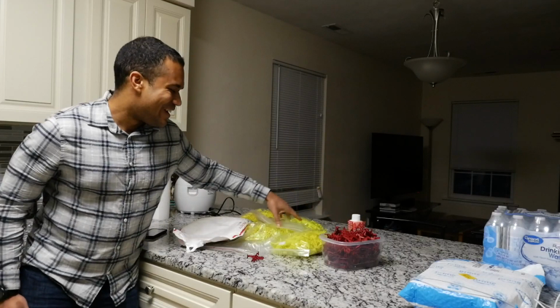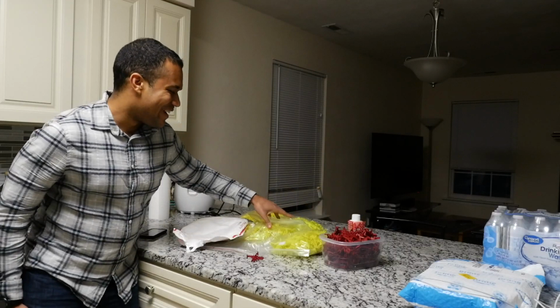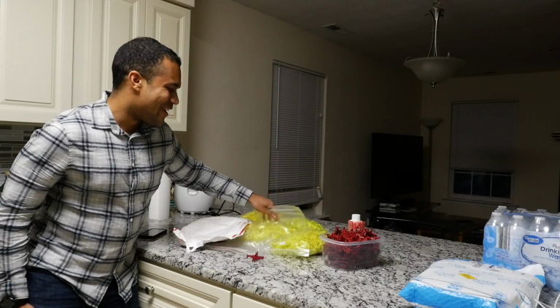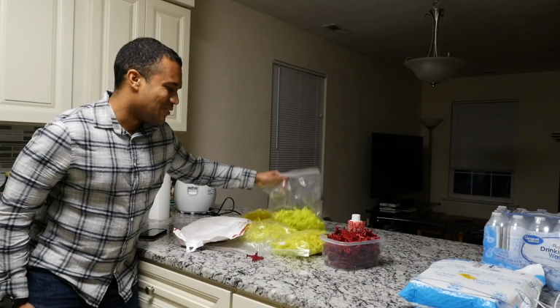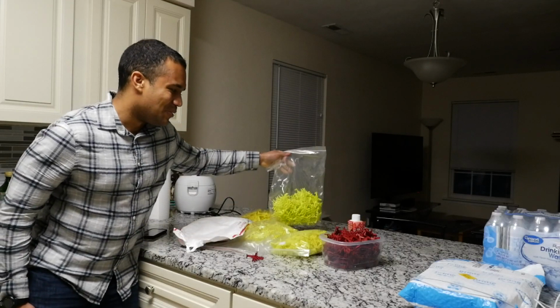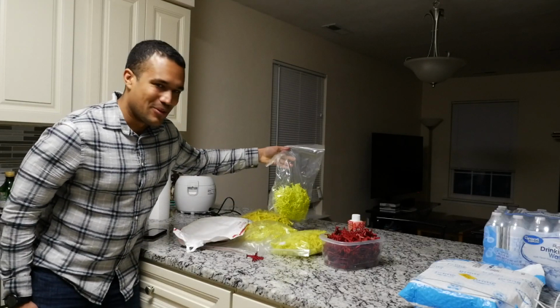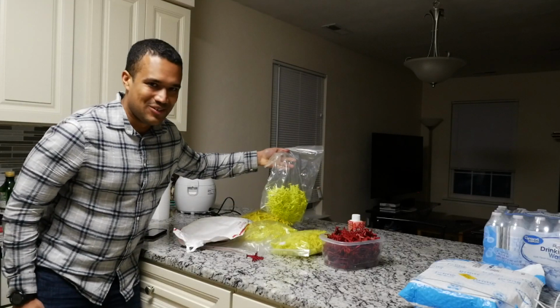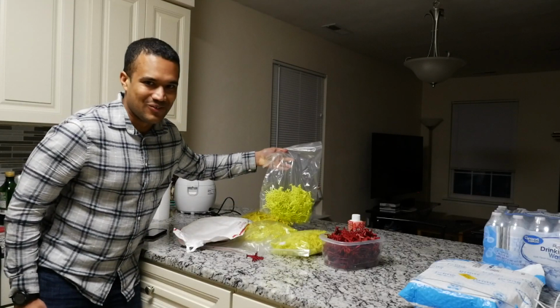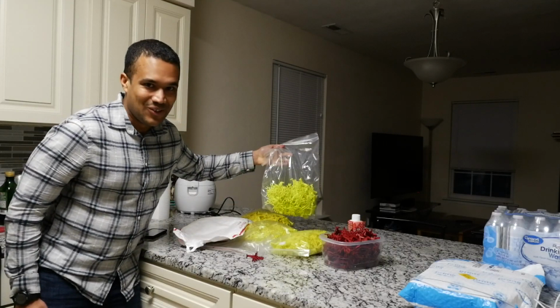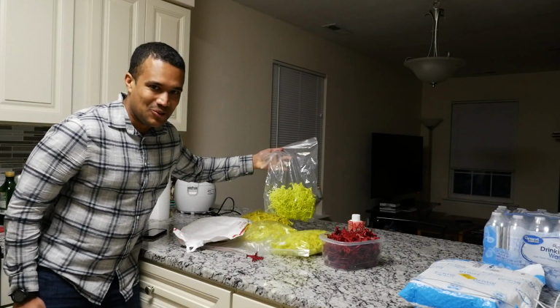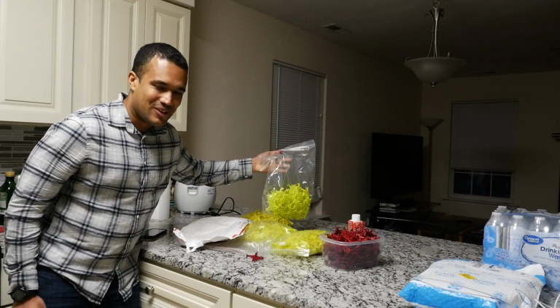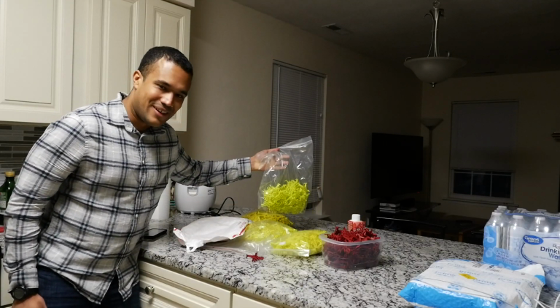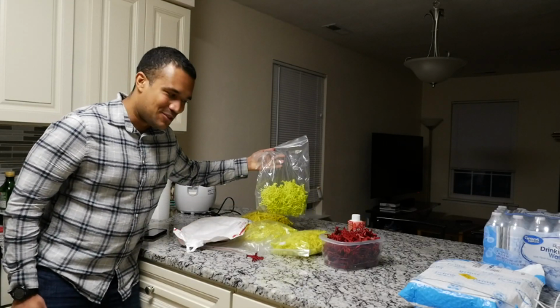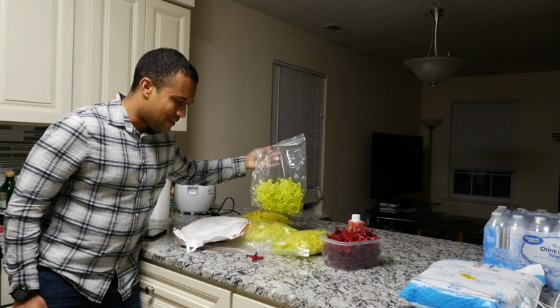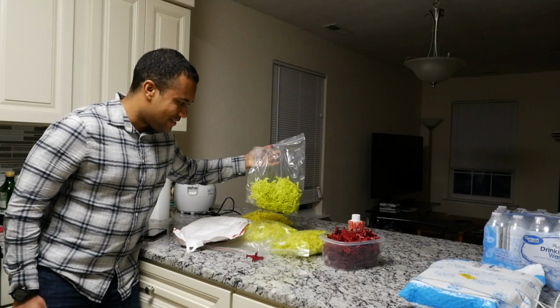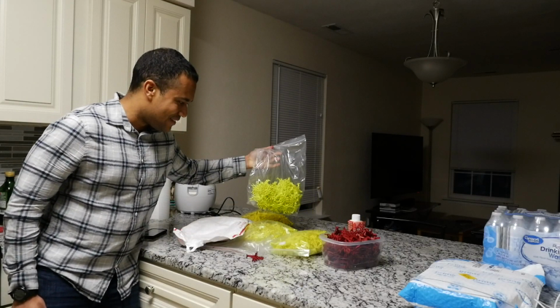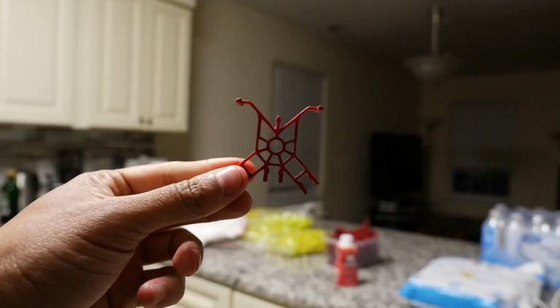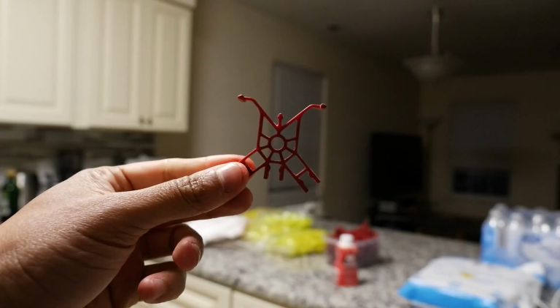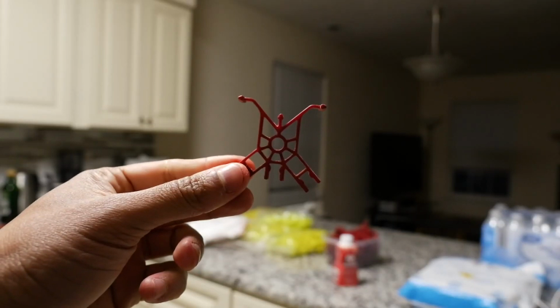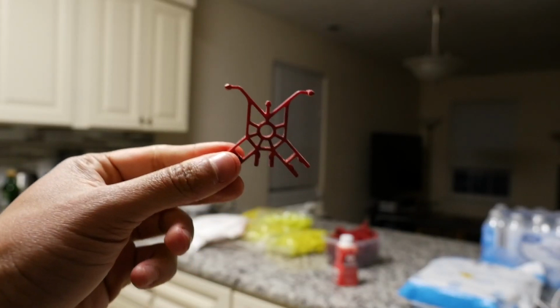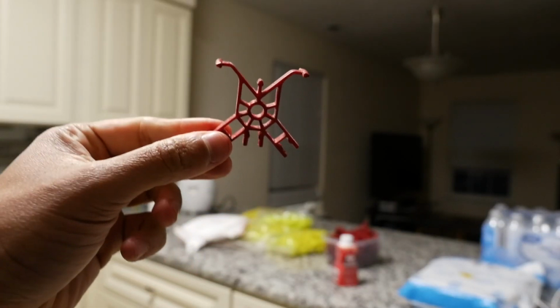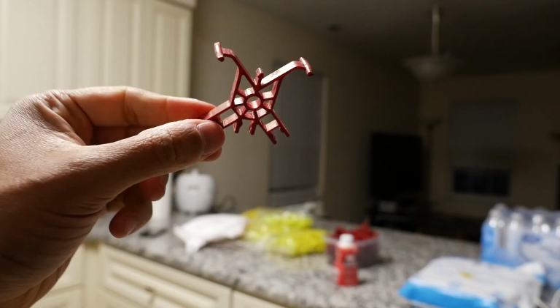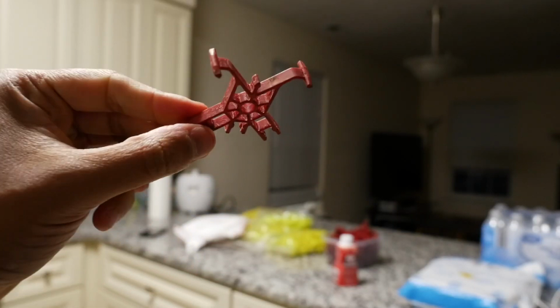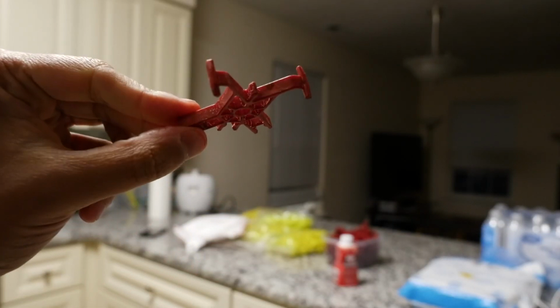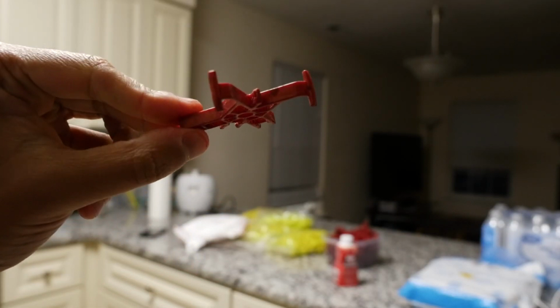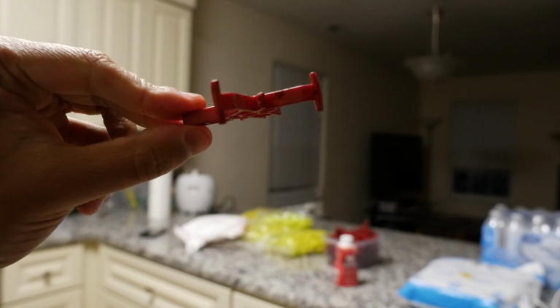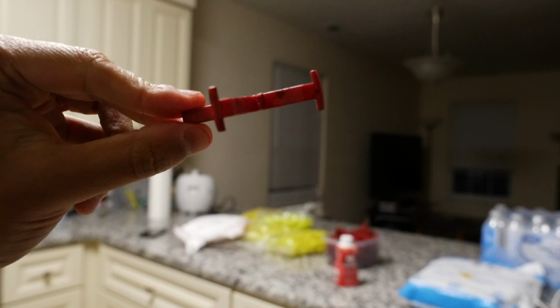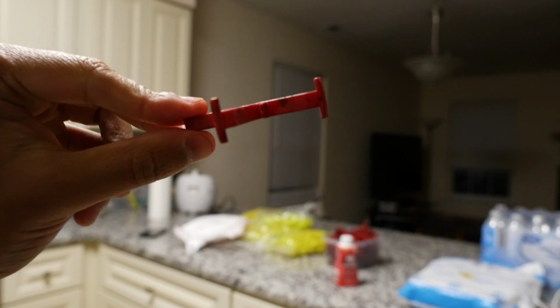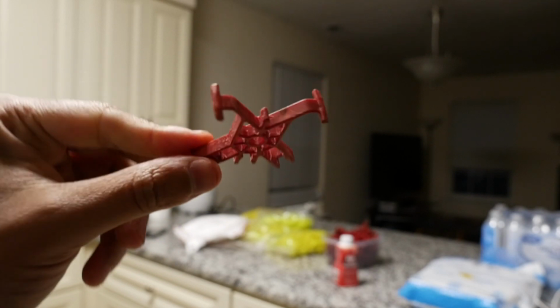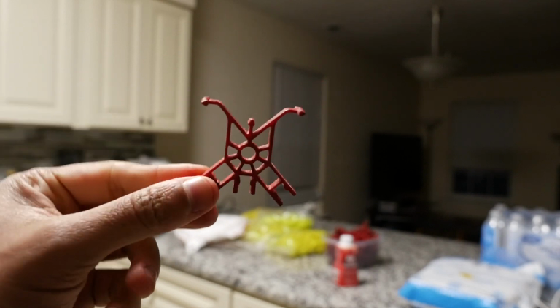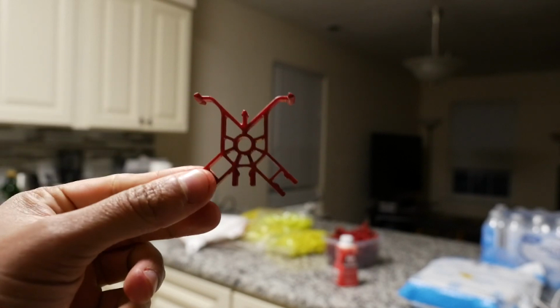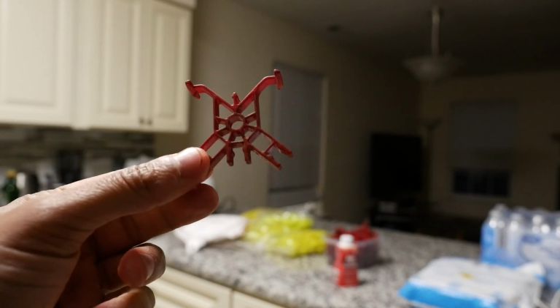I got a whole bunch of new K'nex pieces. I am dyeing them red.